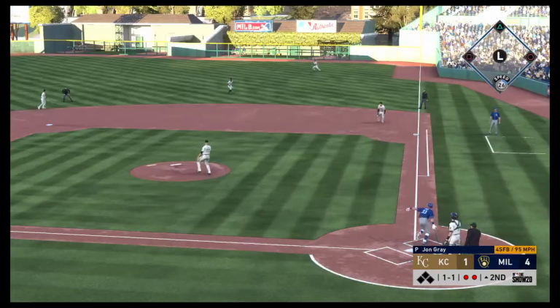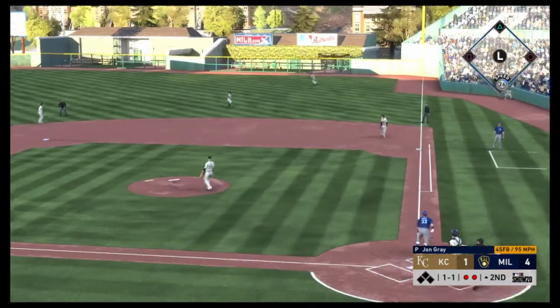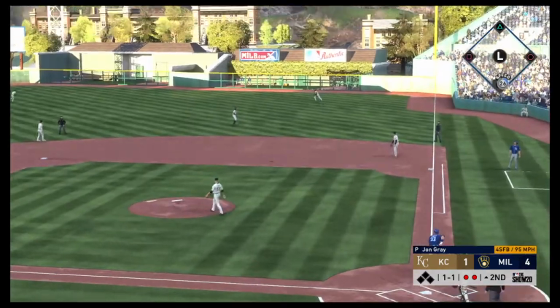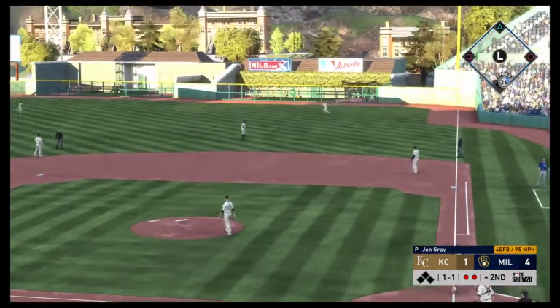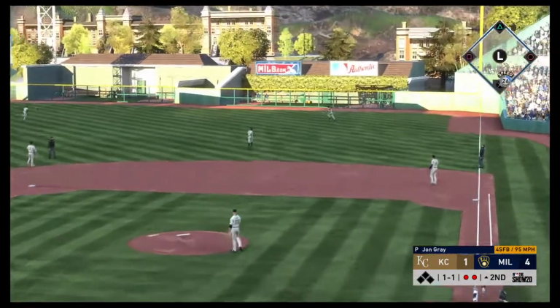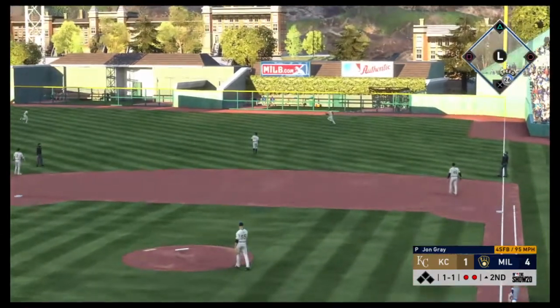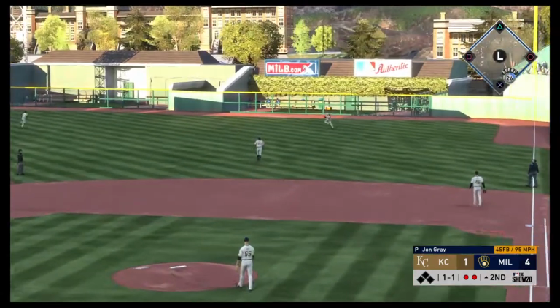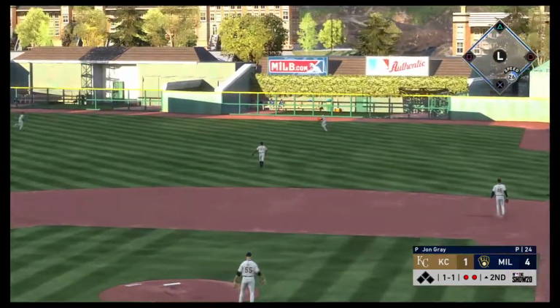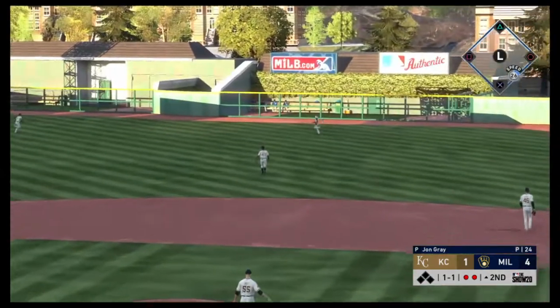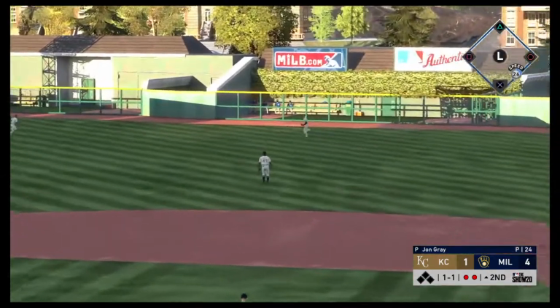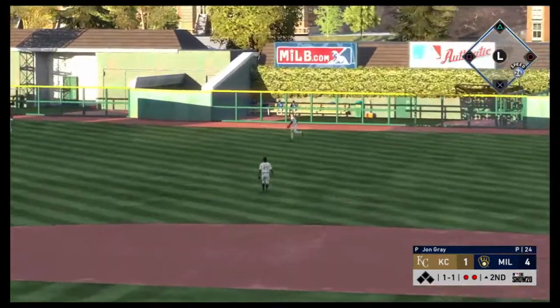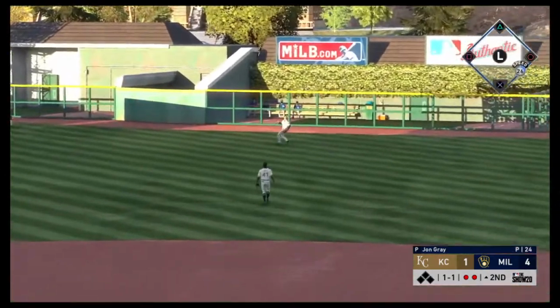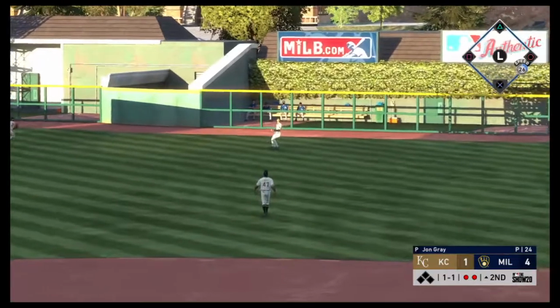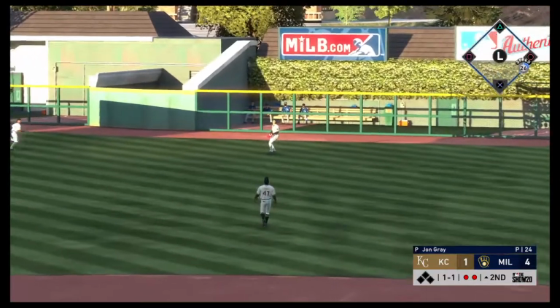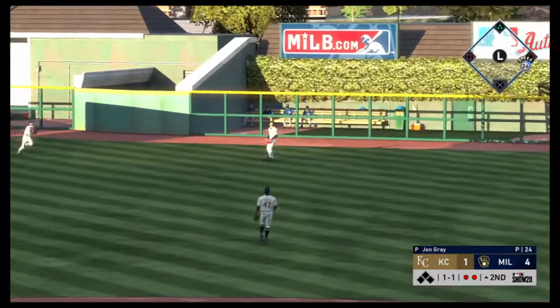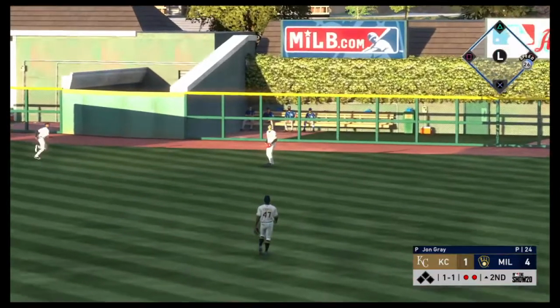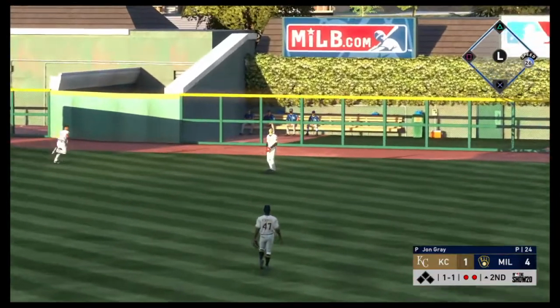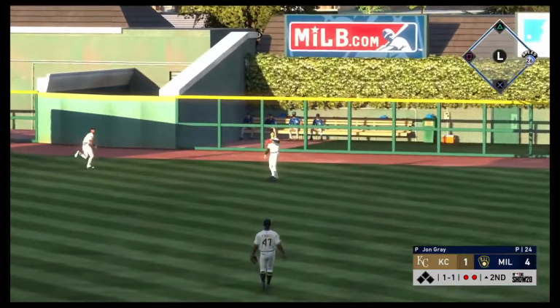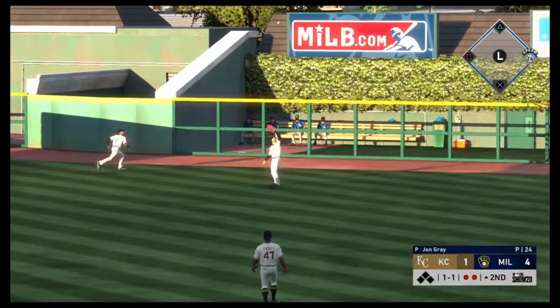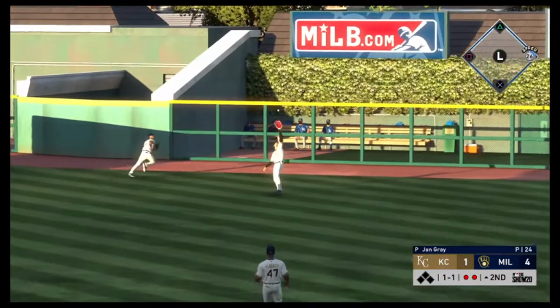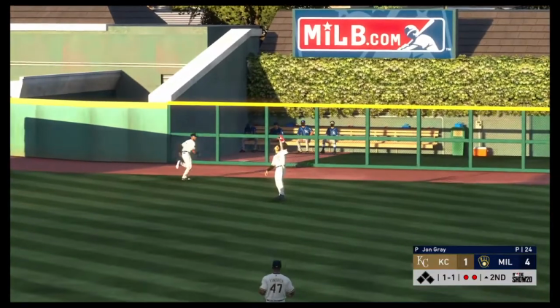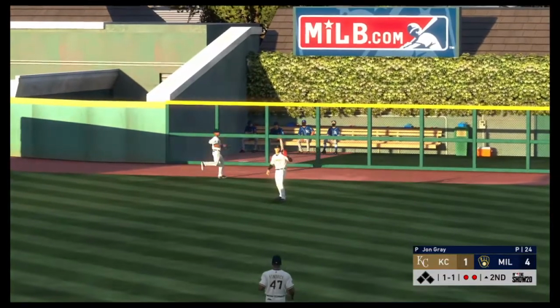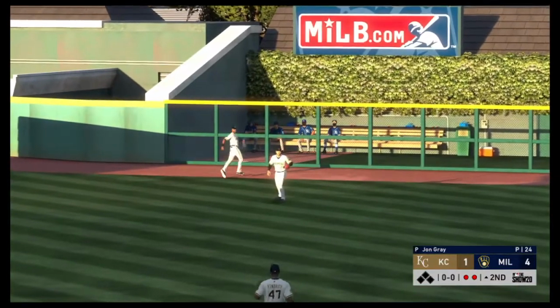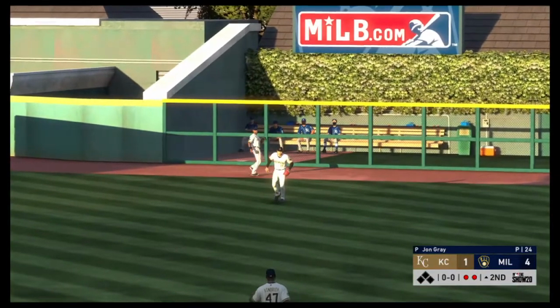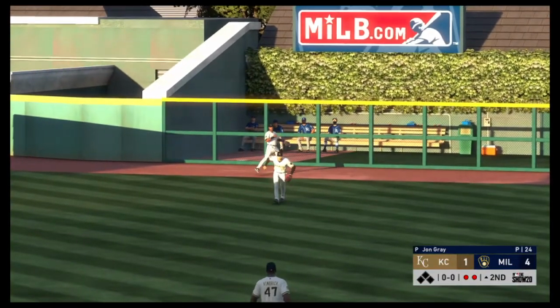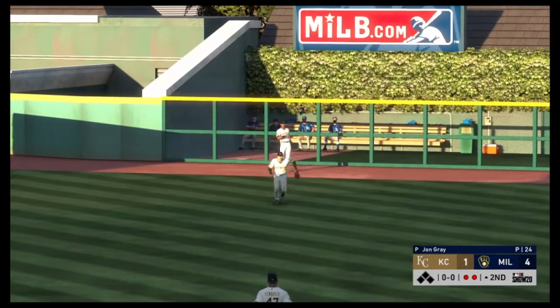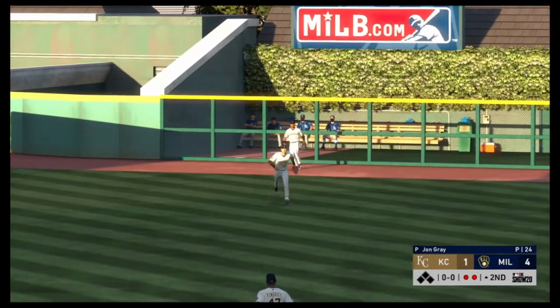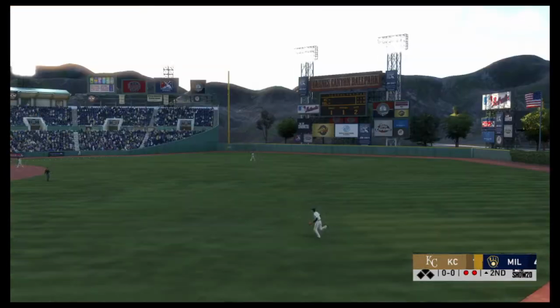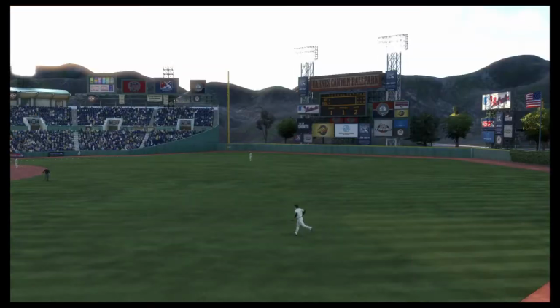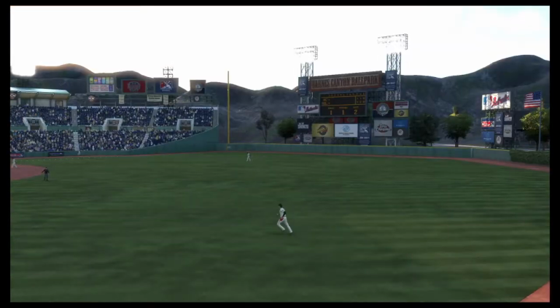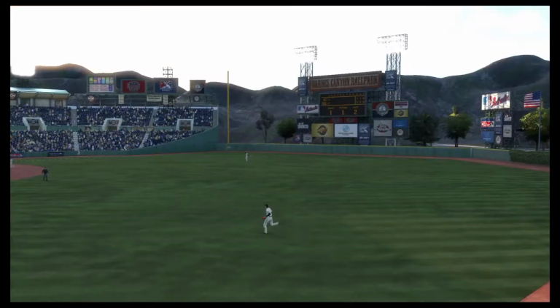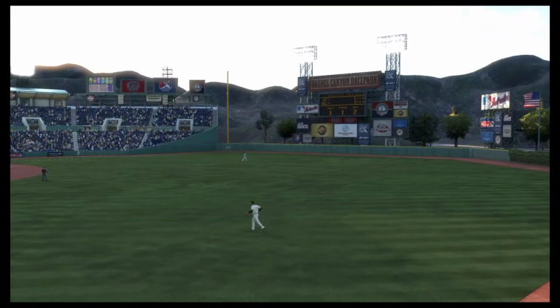Pulled high in the air out to right field, but Ohtani waits on it. He makes the play, and that'll end the inning.